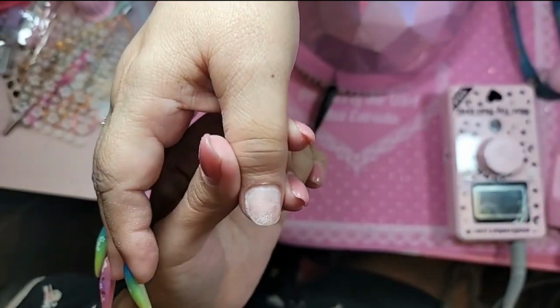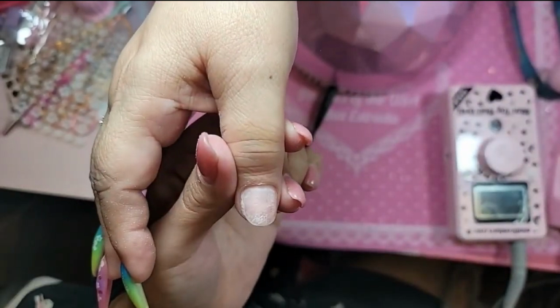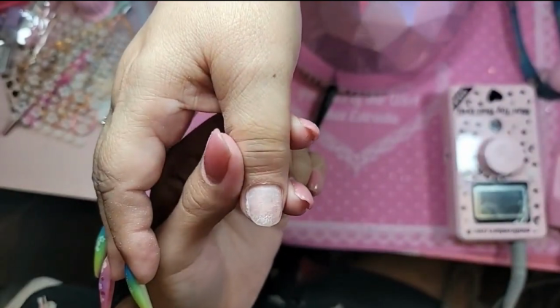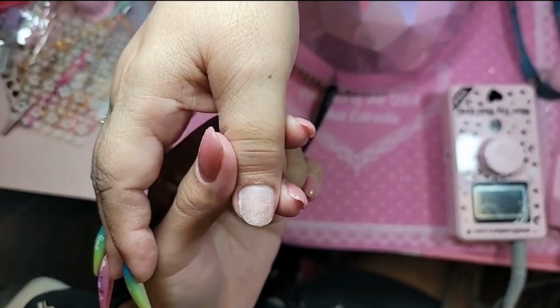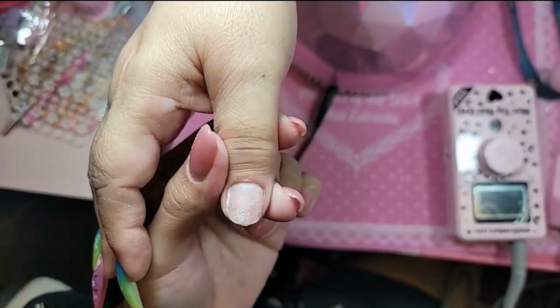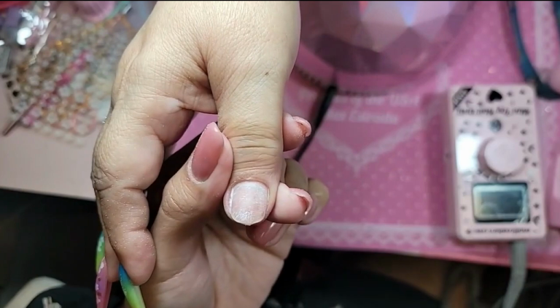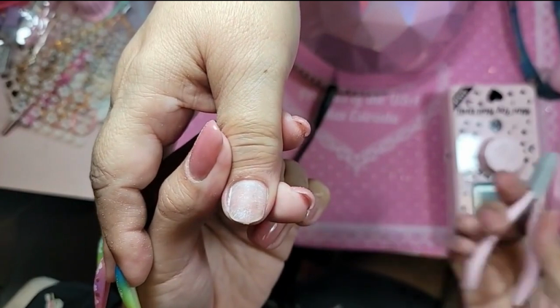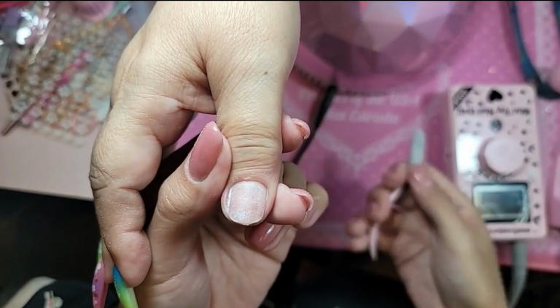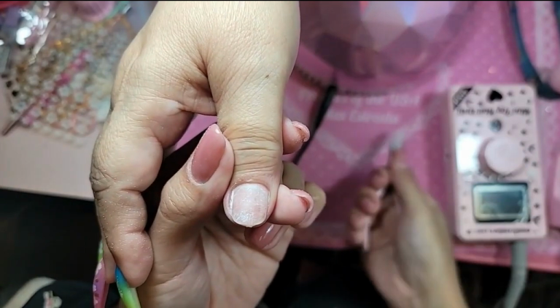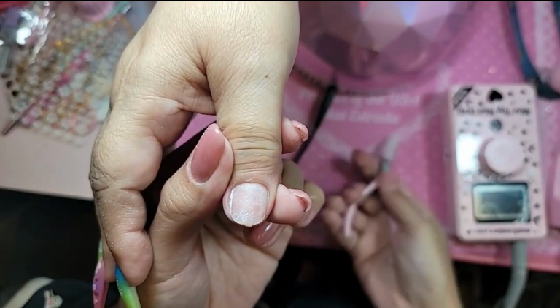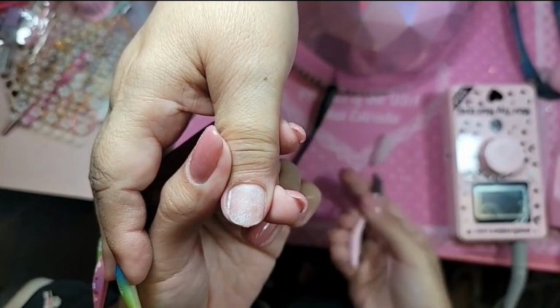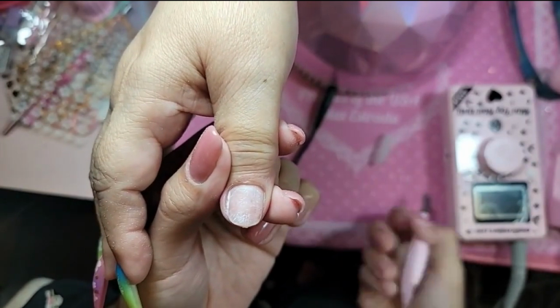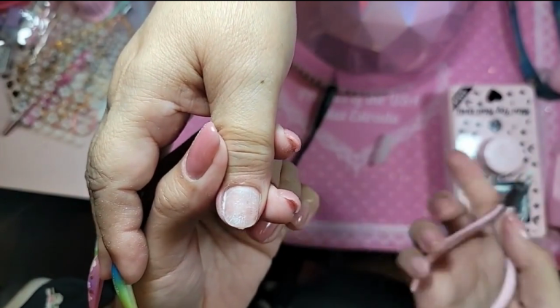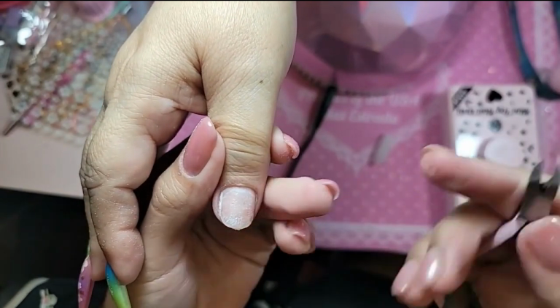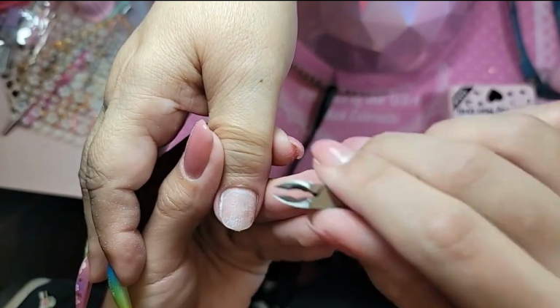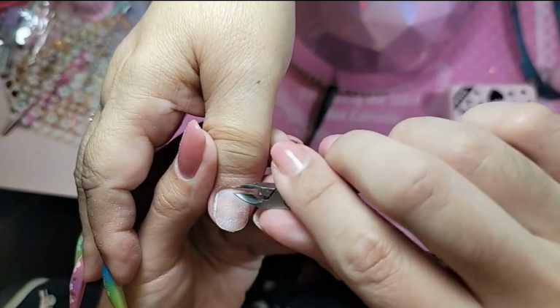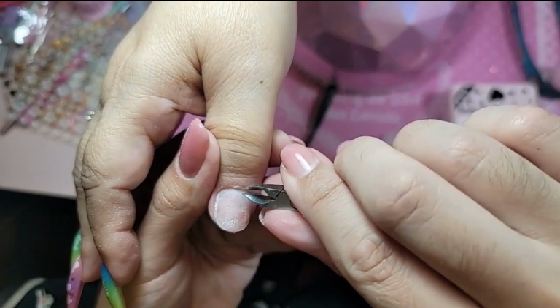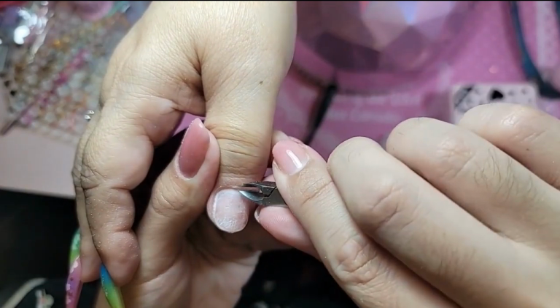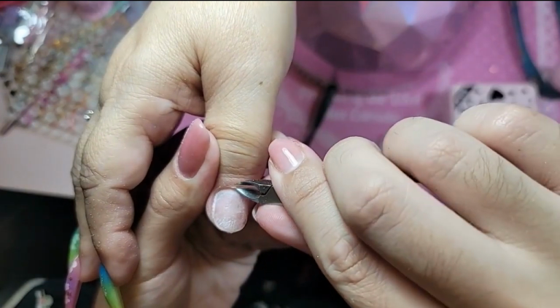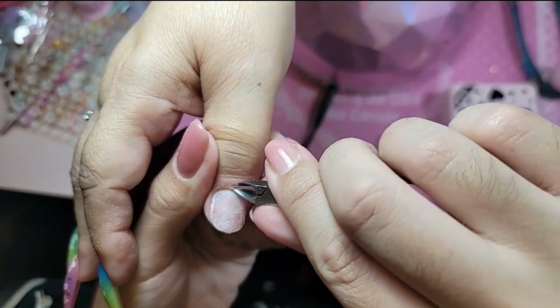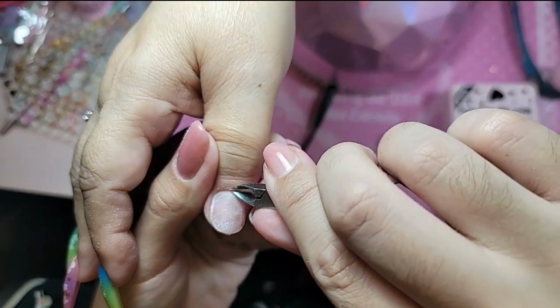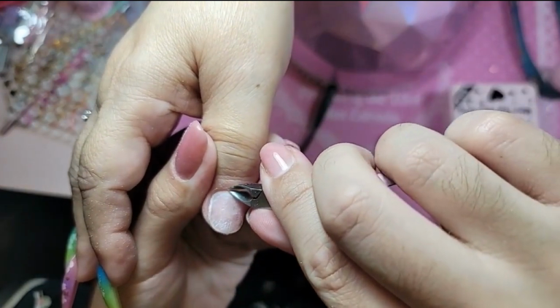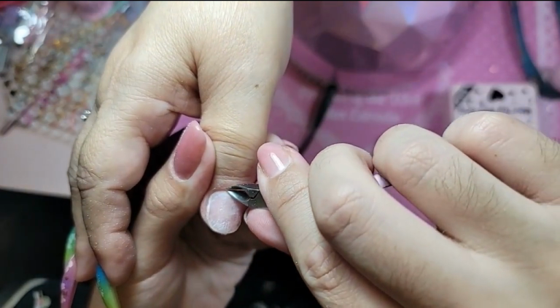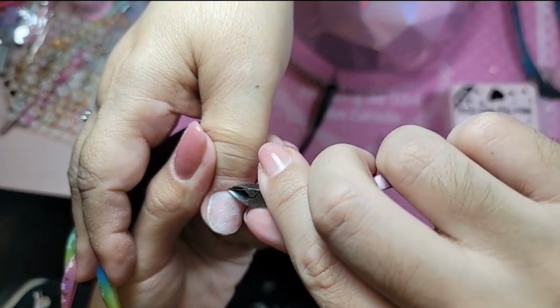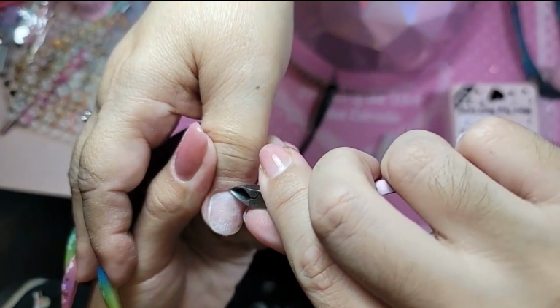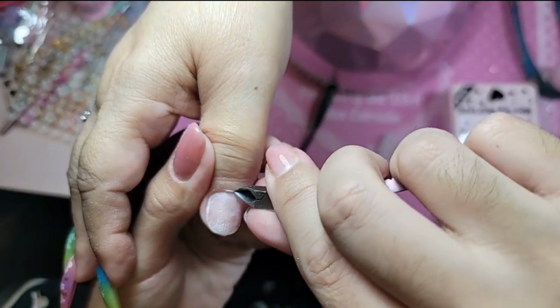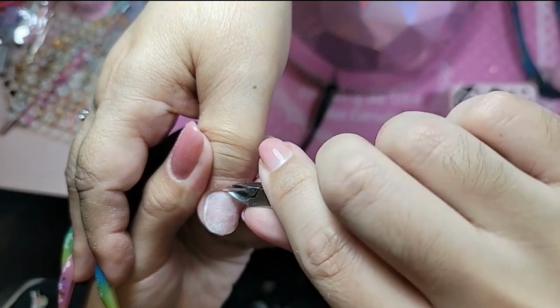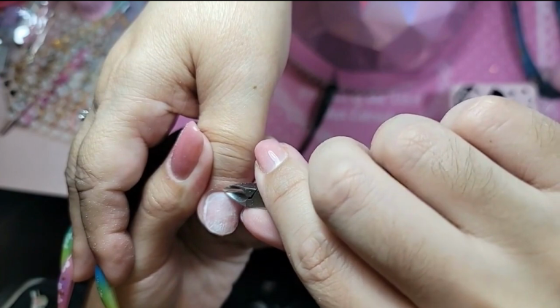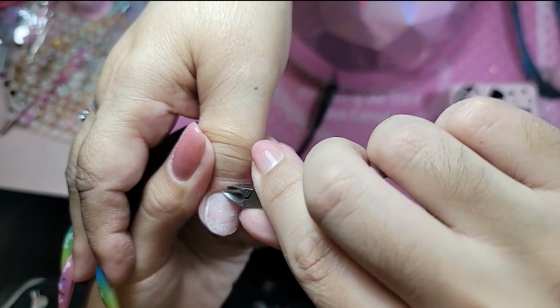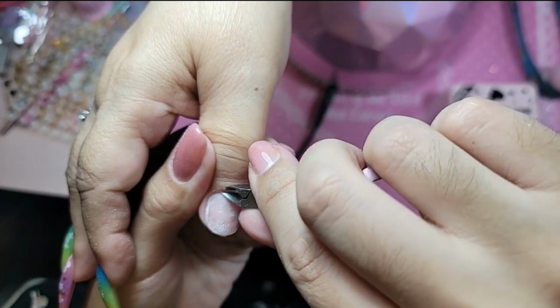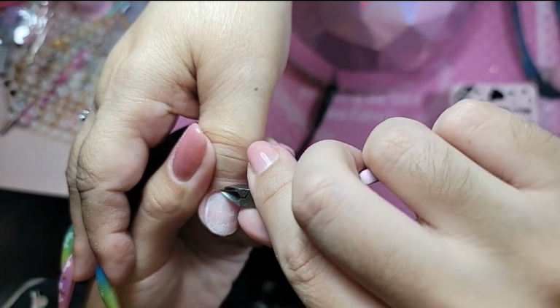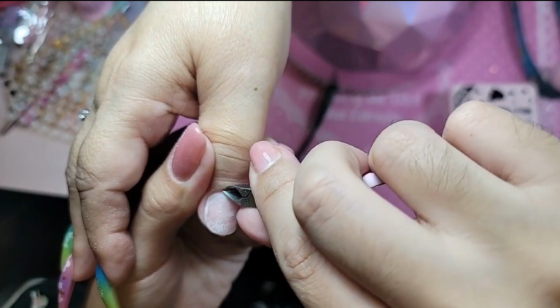I'm going to take my nipper, angle the finger up, and if there's anything you need to nip — right there is a big old chunk.